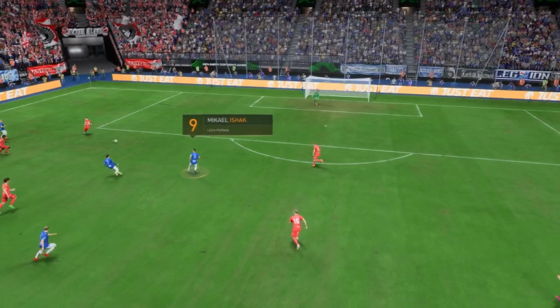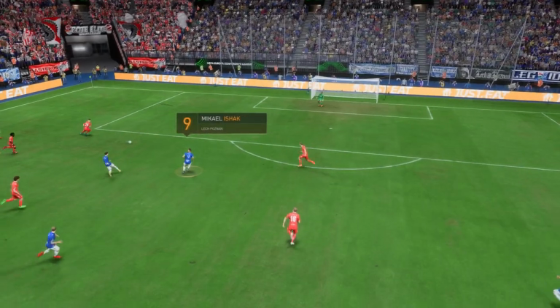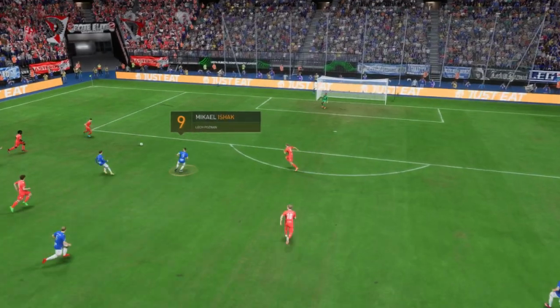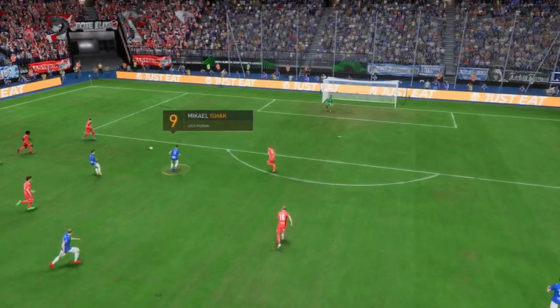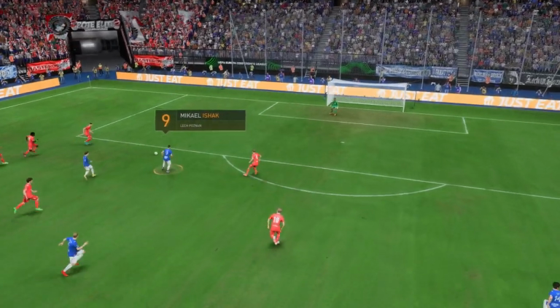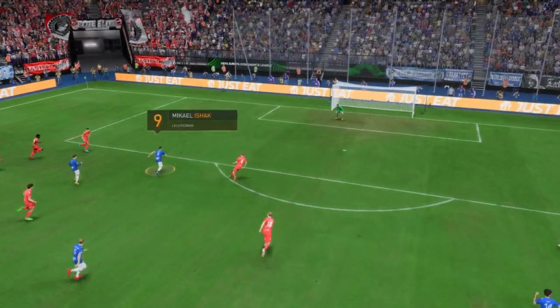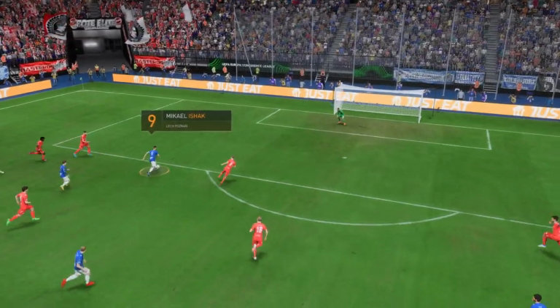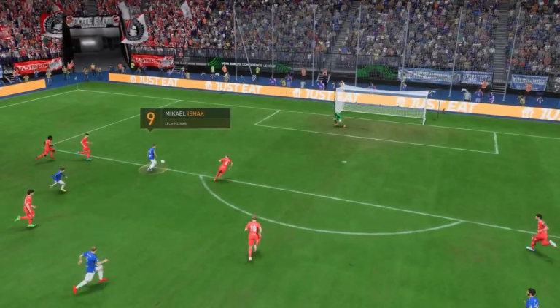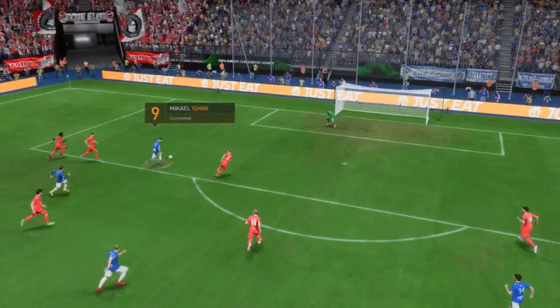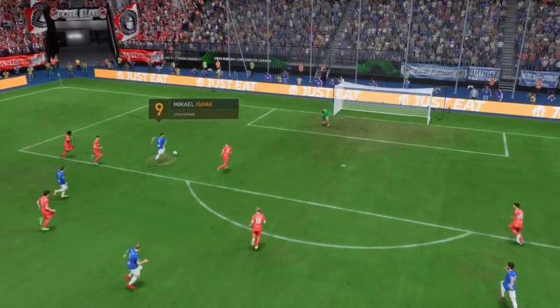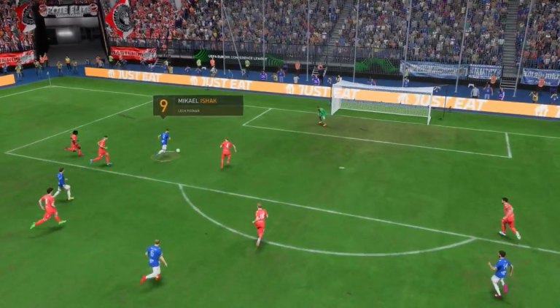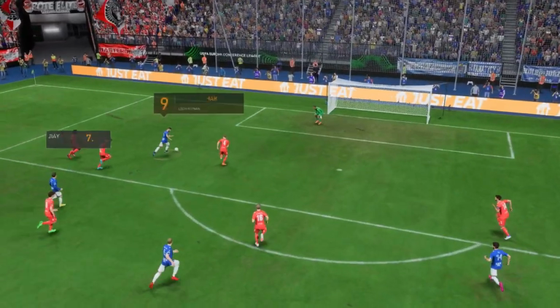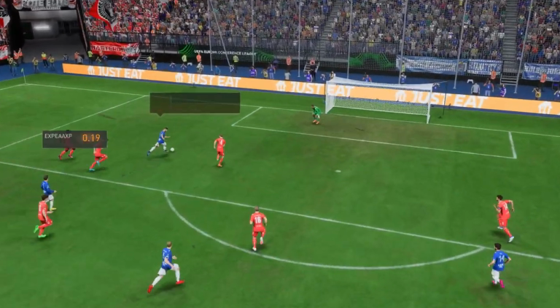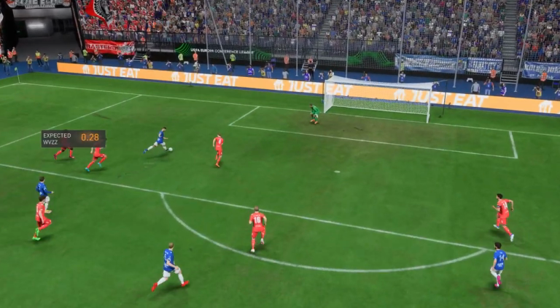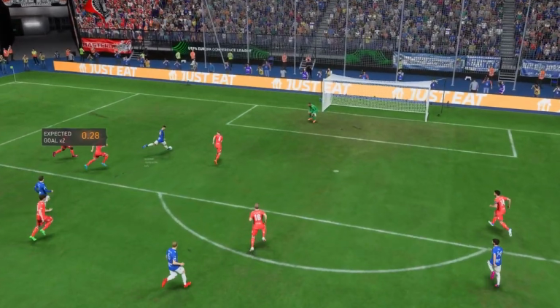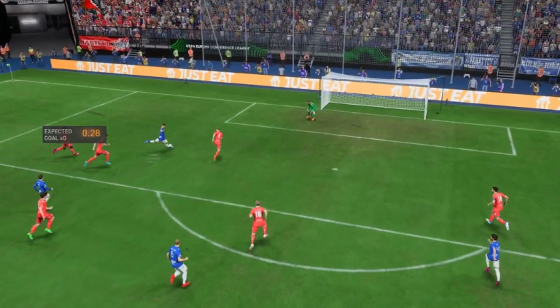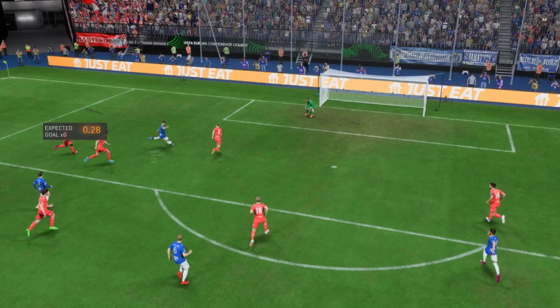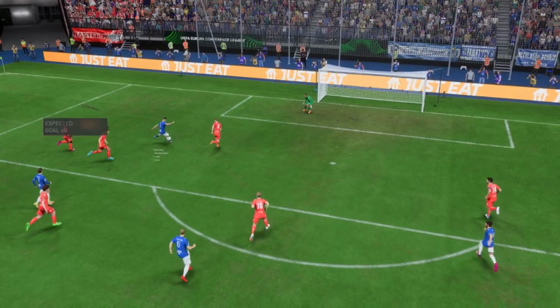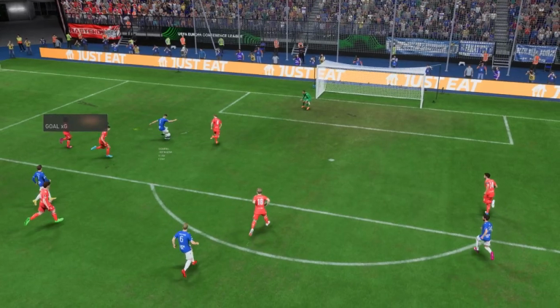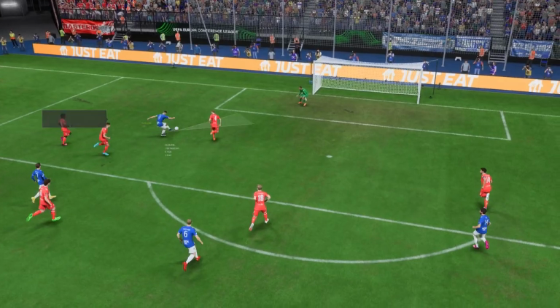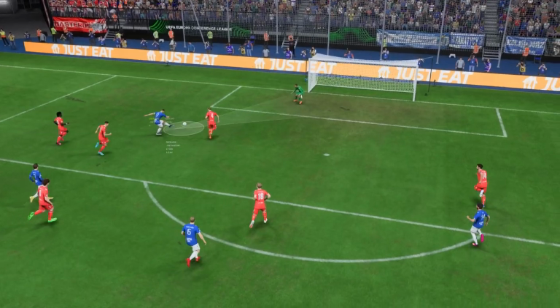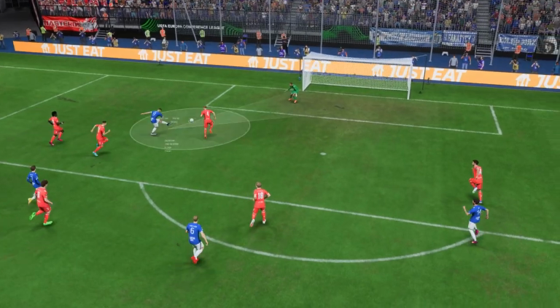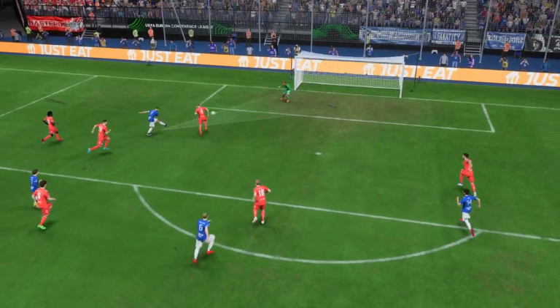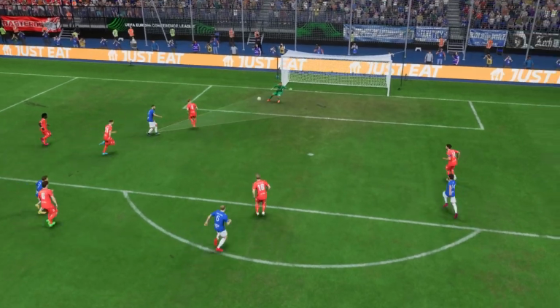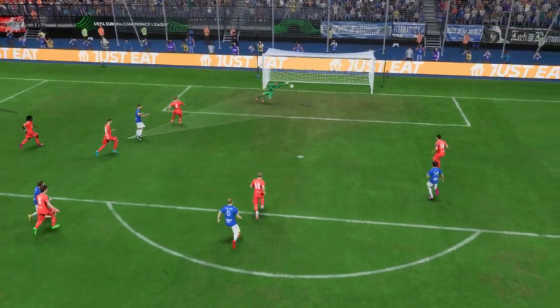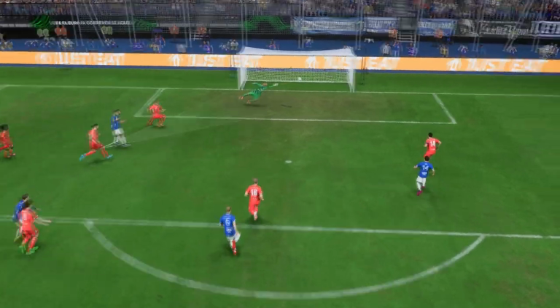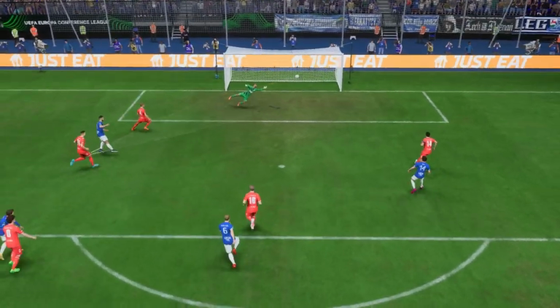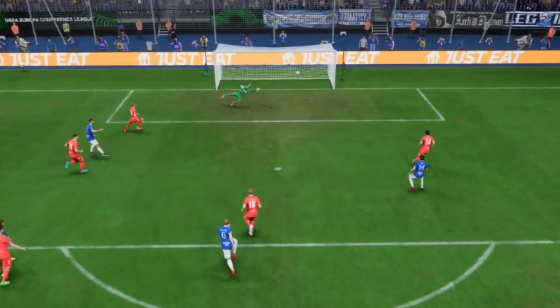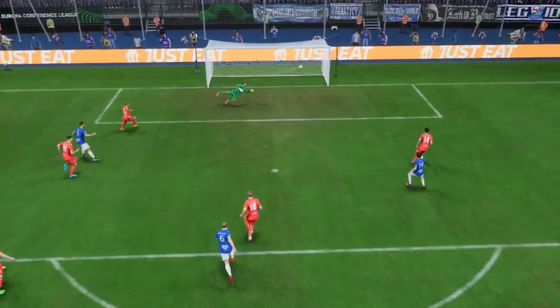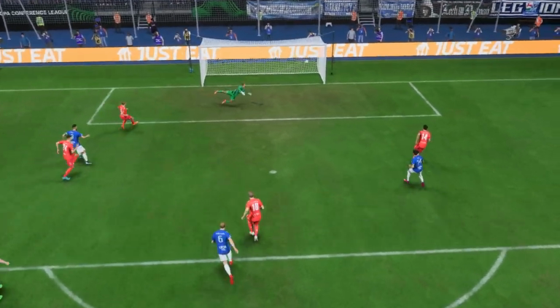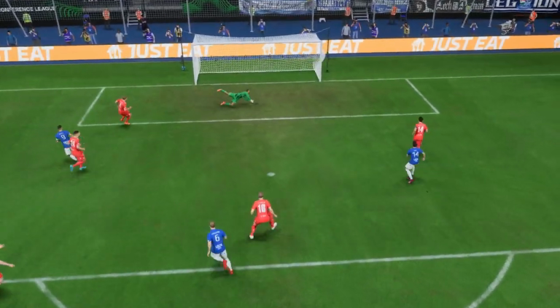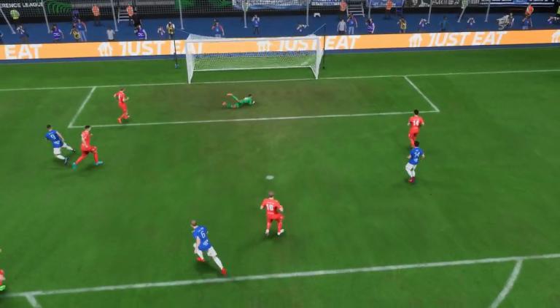Let's take another look. If you lose the ball in those areas, you're going to get punished. And that's exactly what happened there.